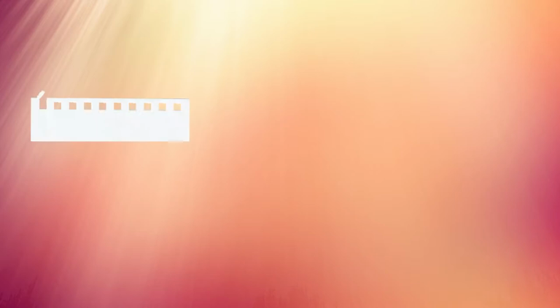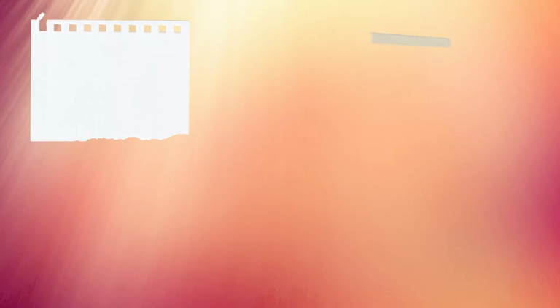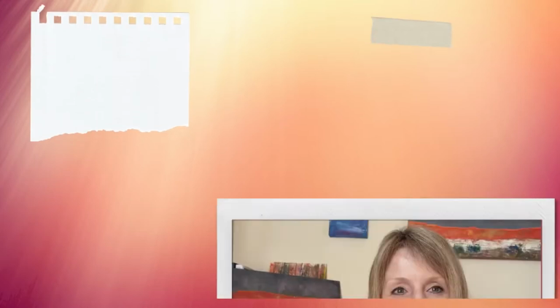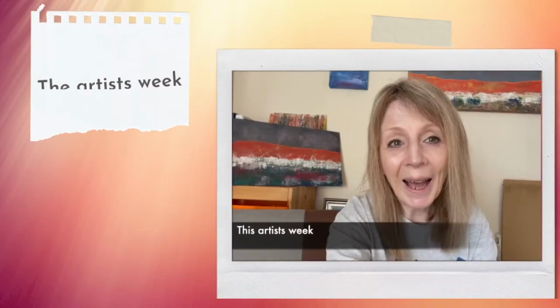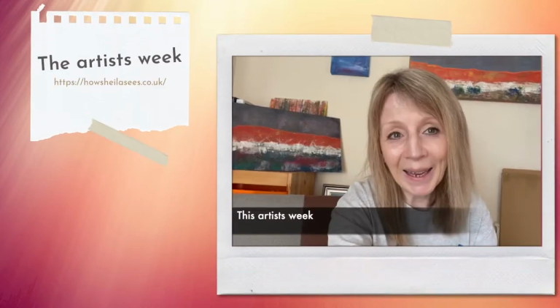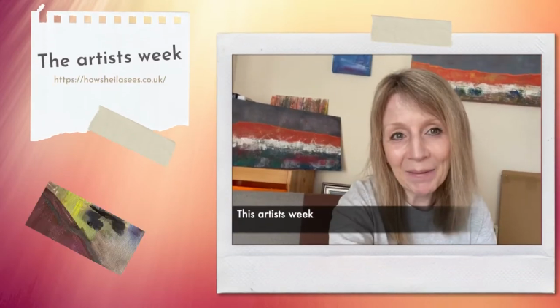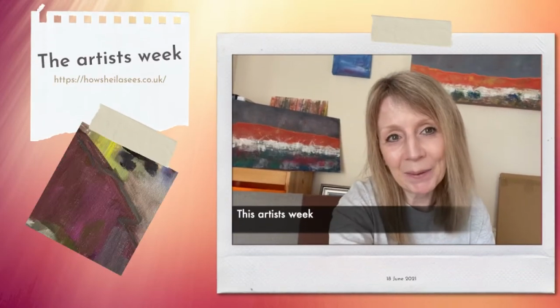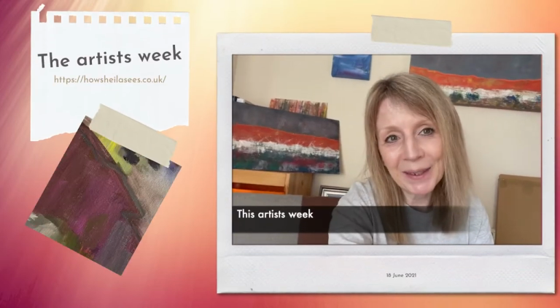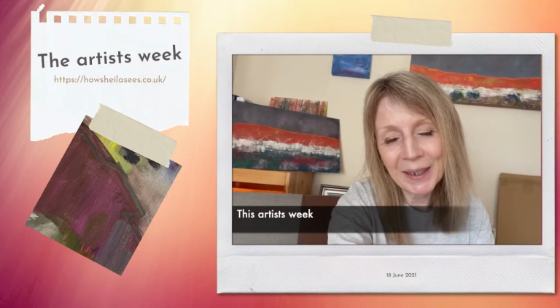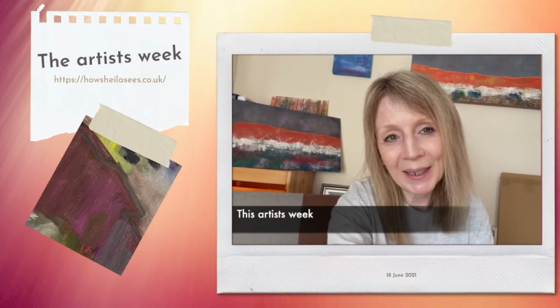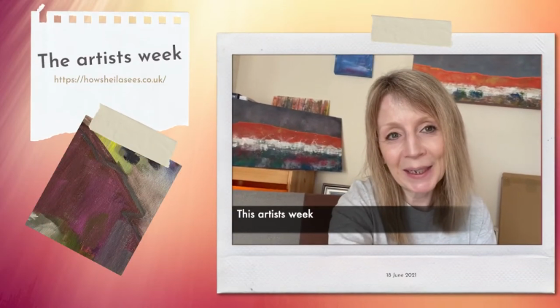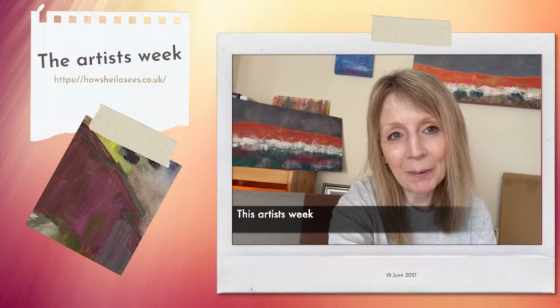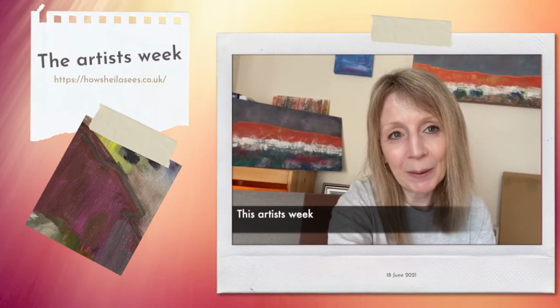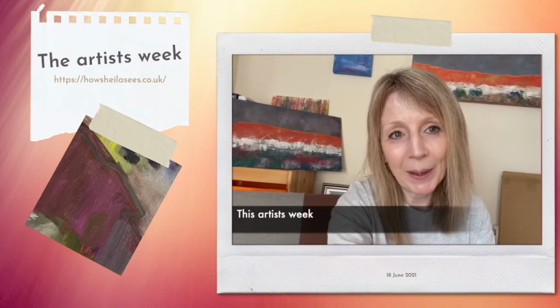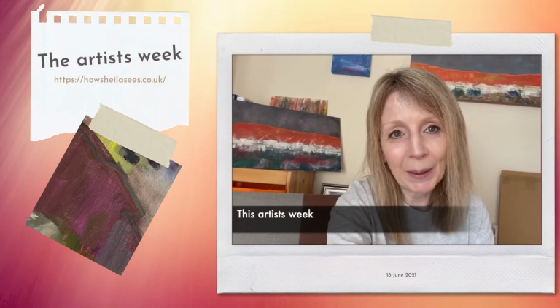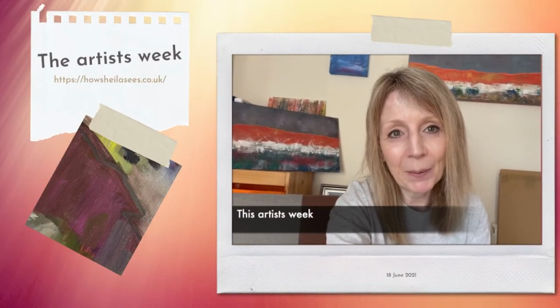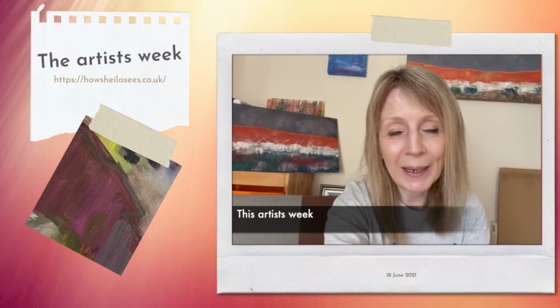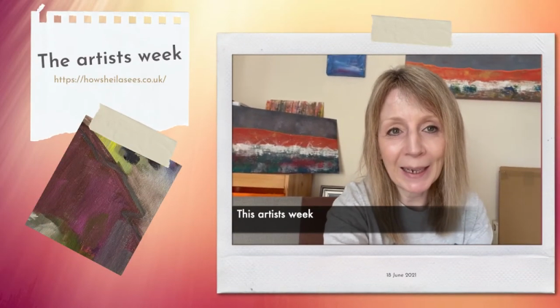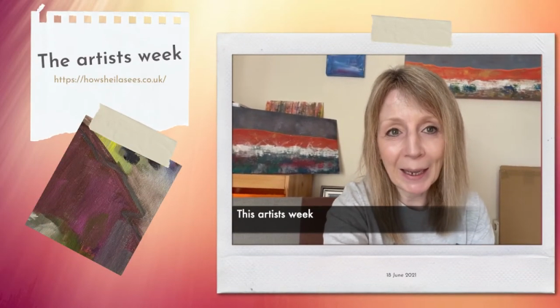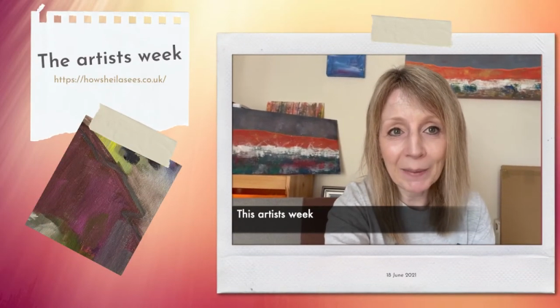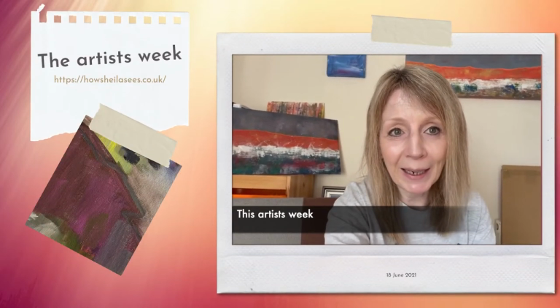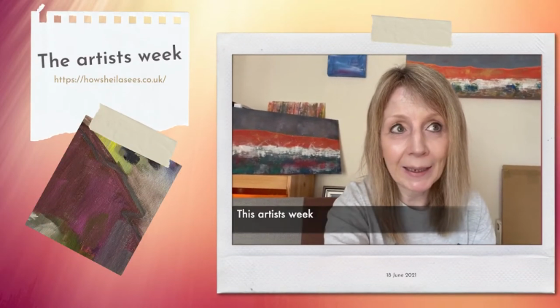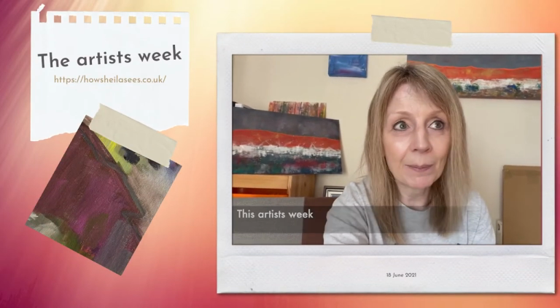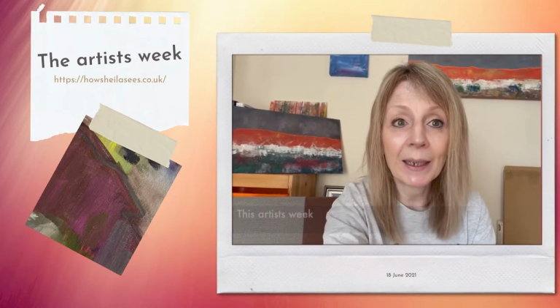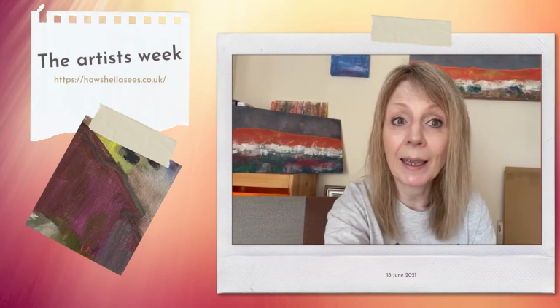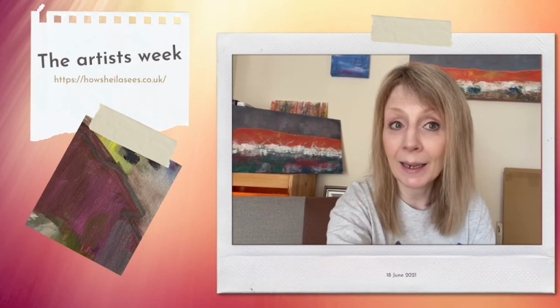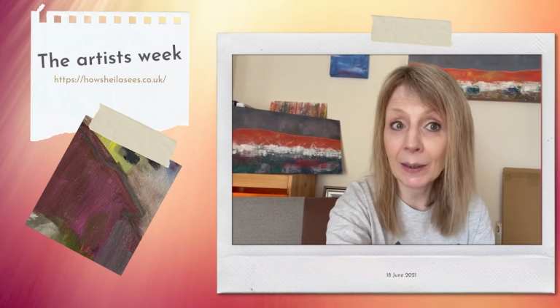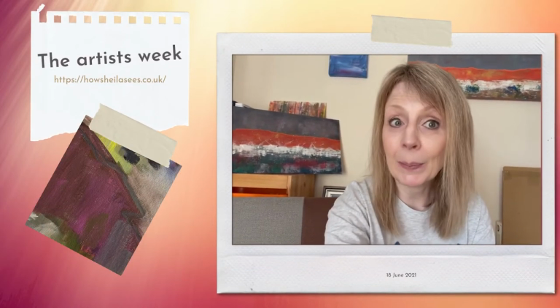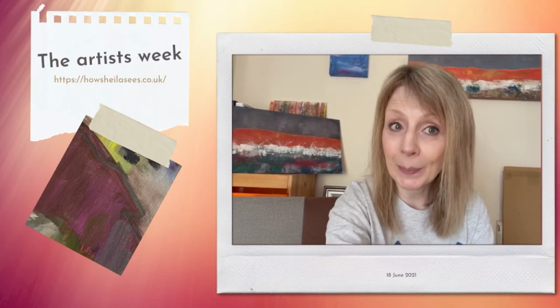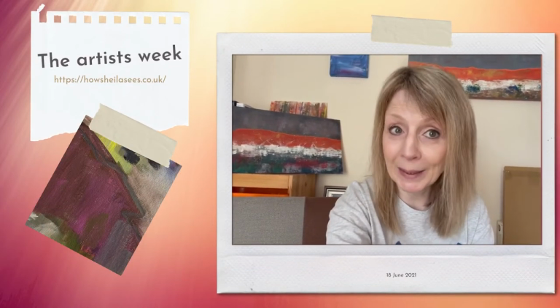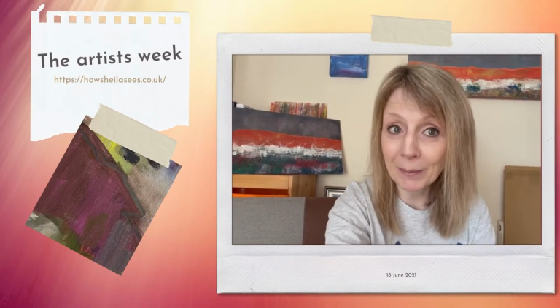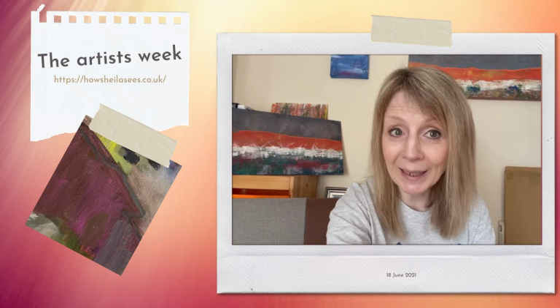Hi everyone, Sheila here with my weekly update. It's been another busy week.